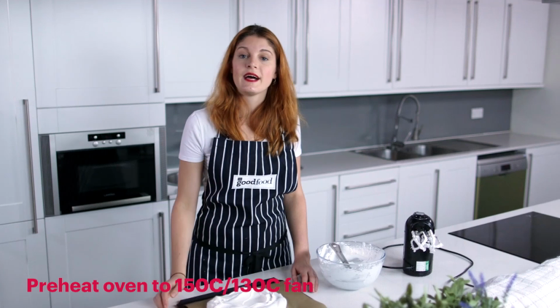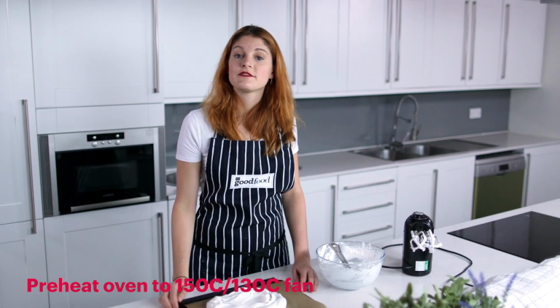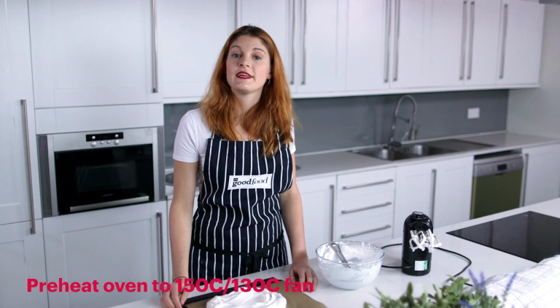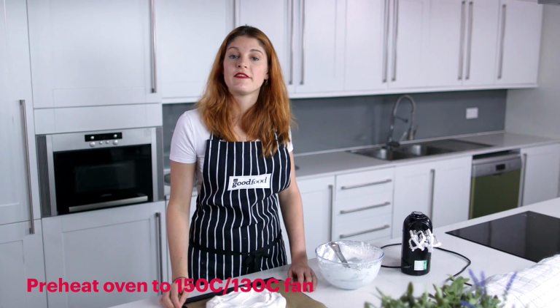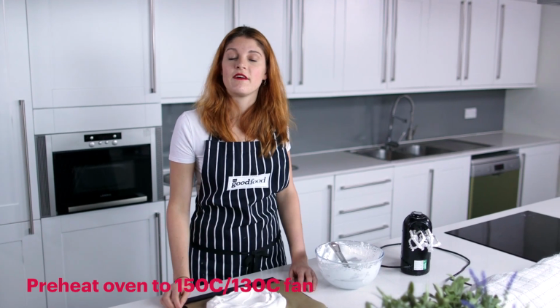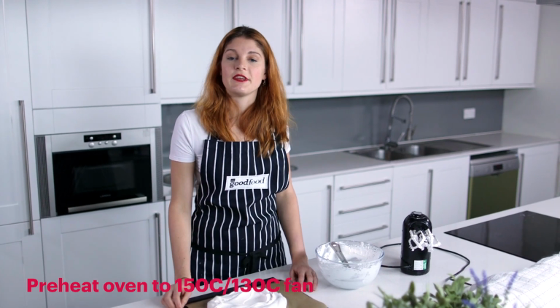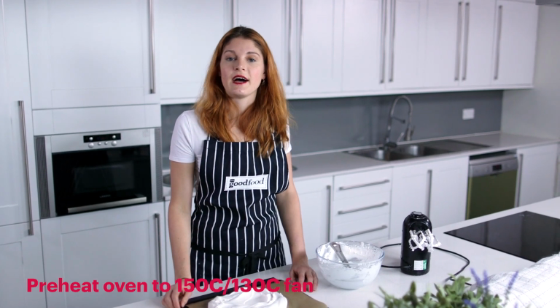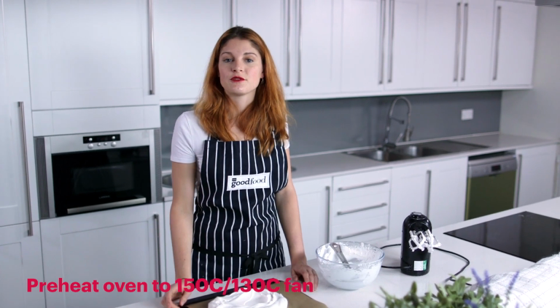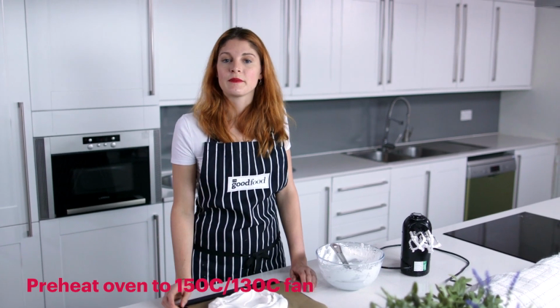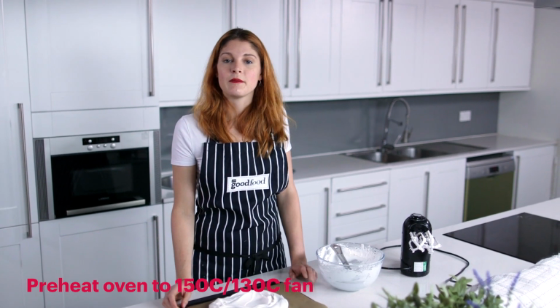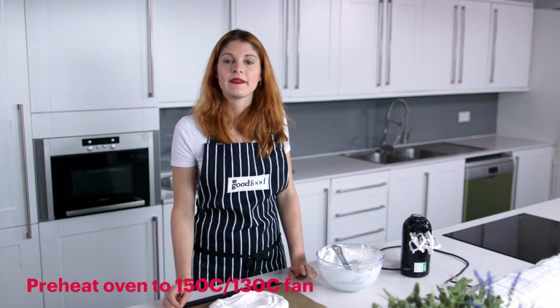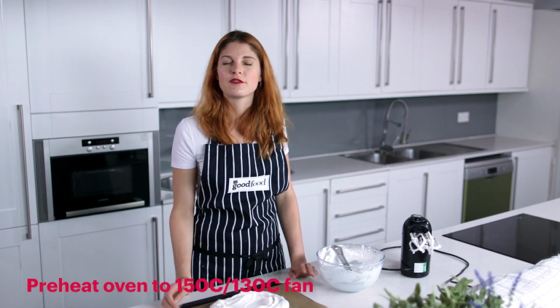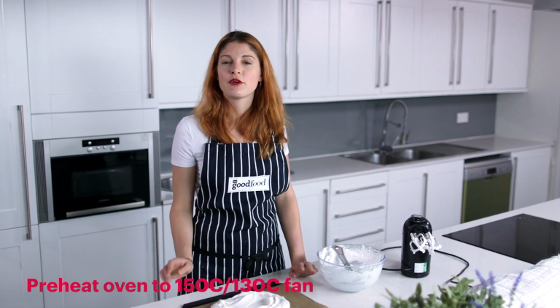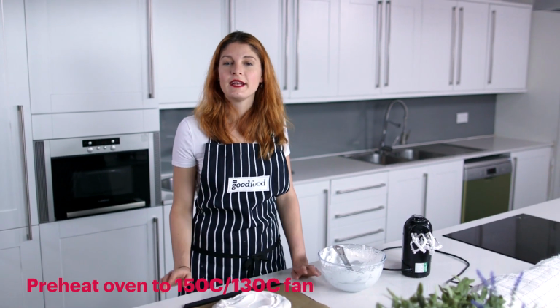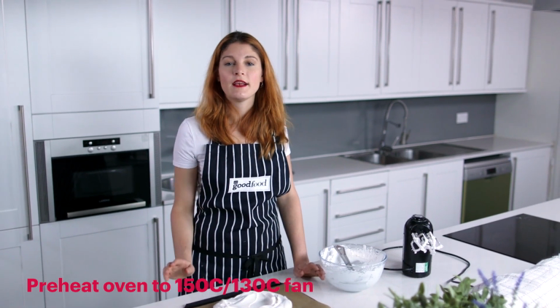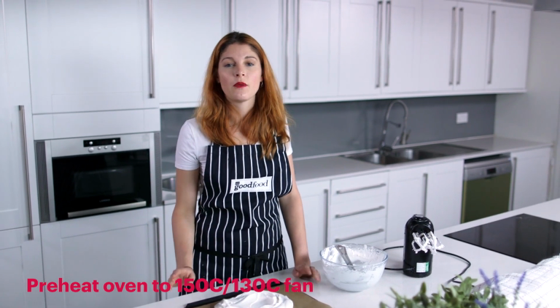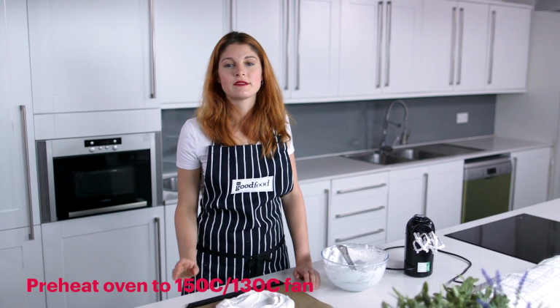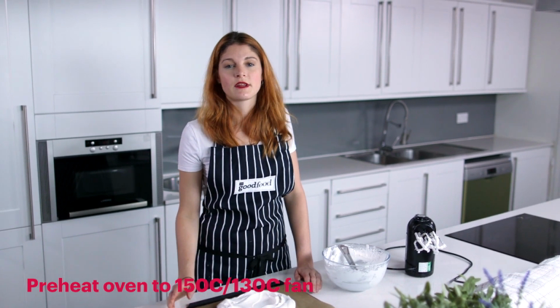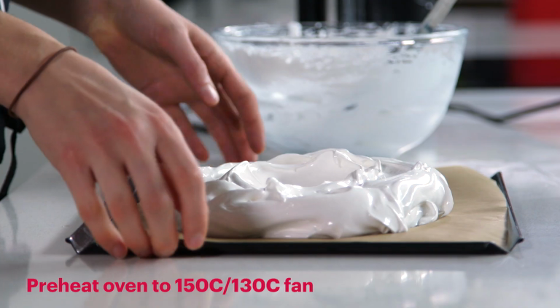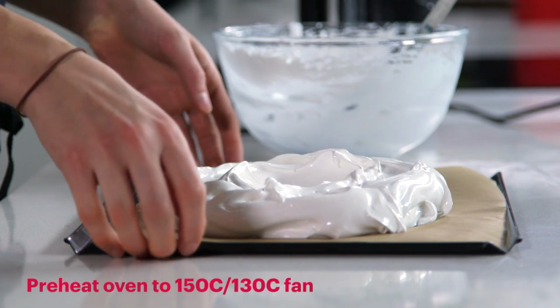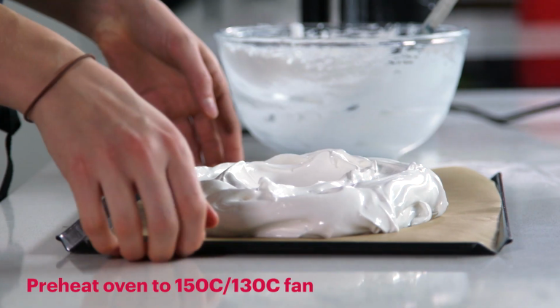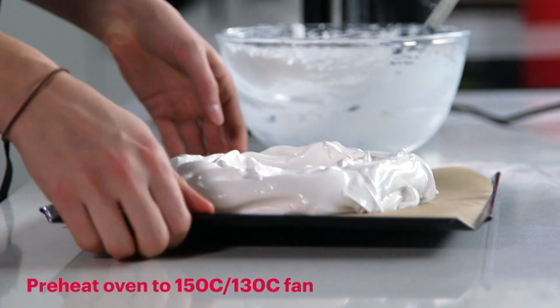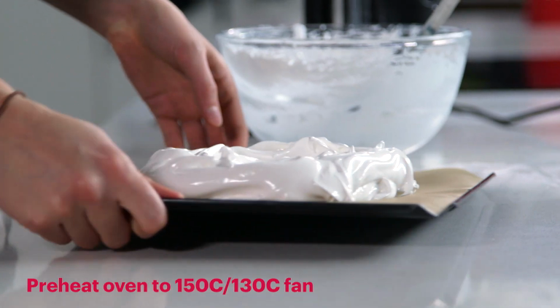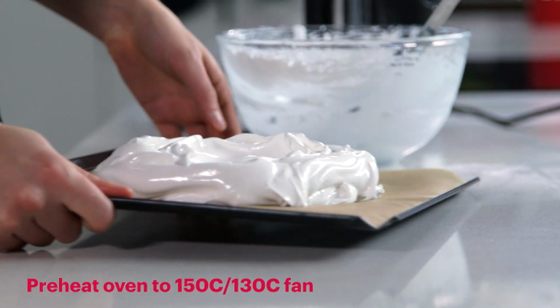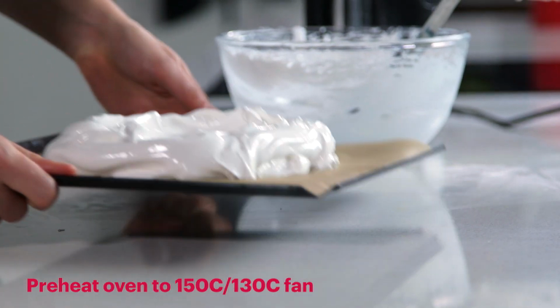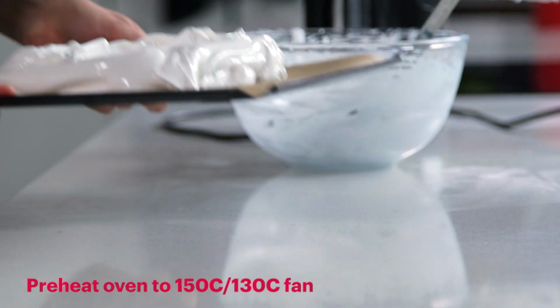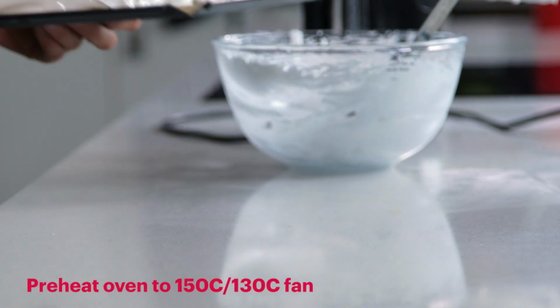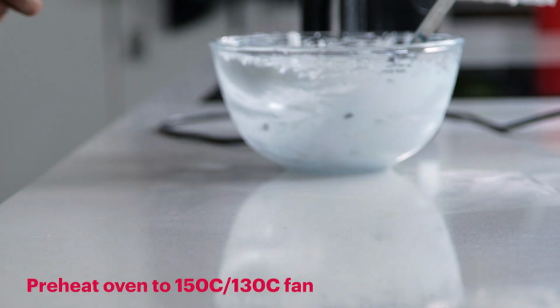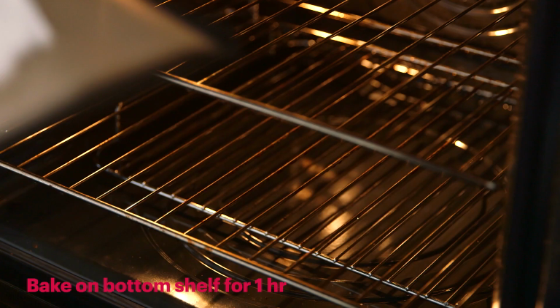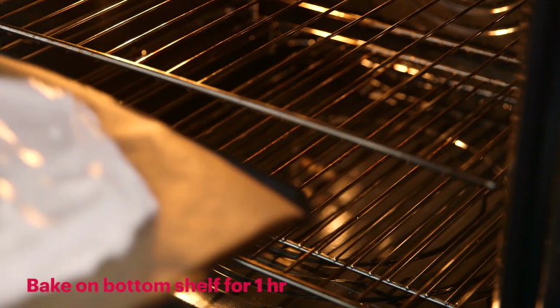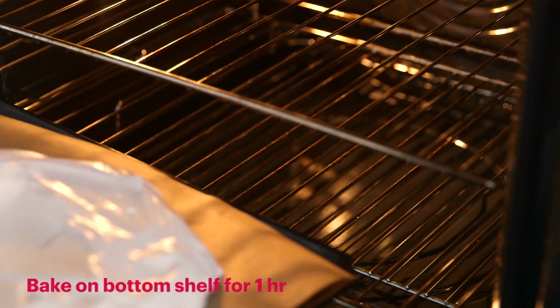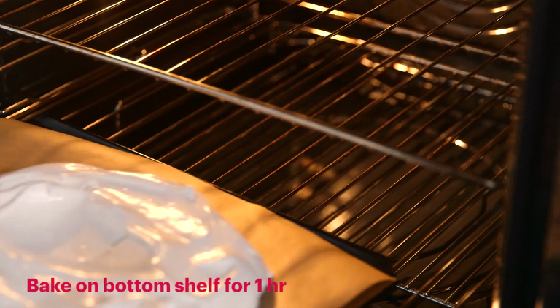That's ready for the oven now, so I'm going to bake this really low and slow on the bottom shelf until it's done.